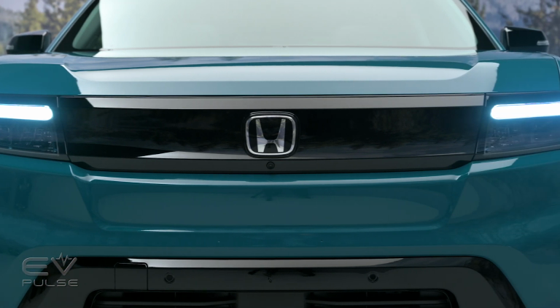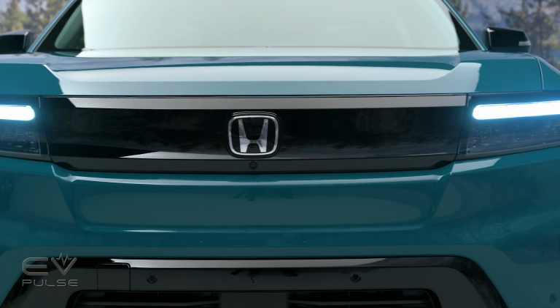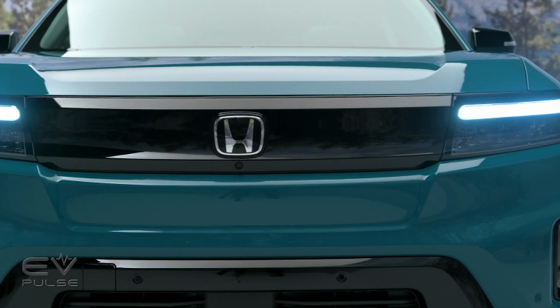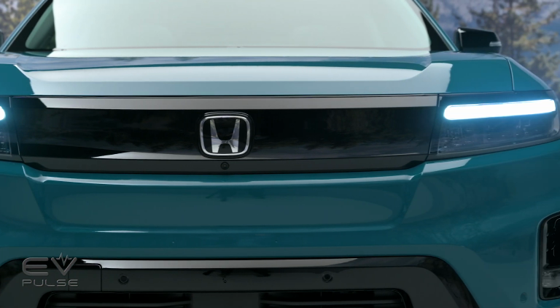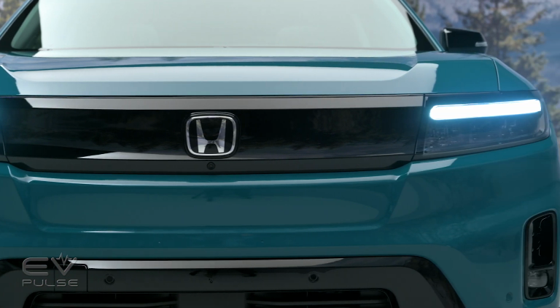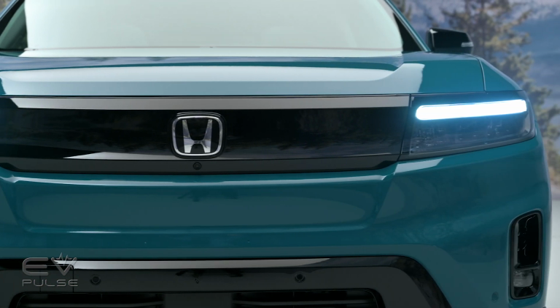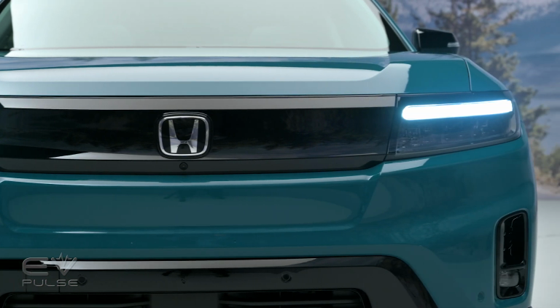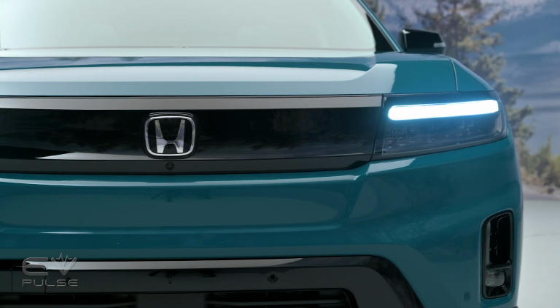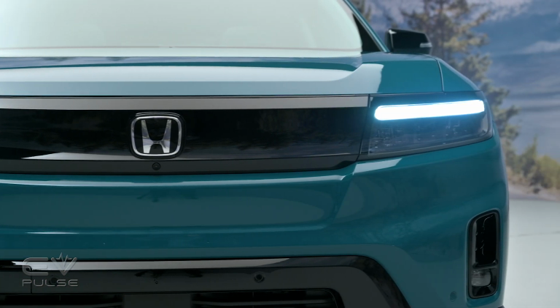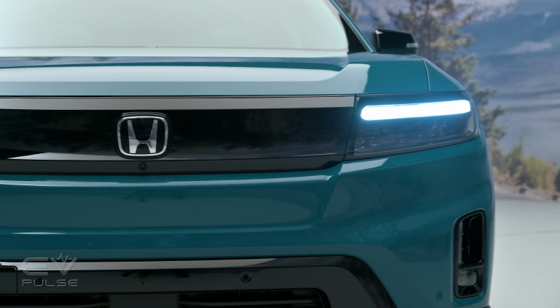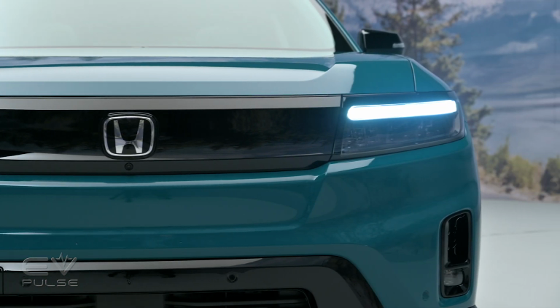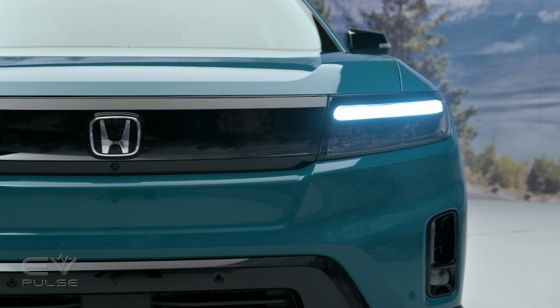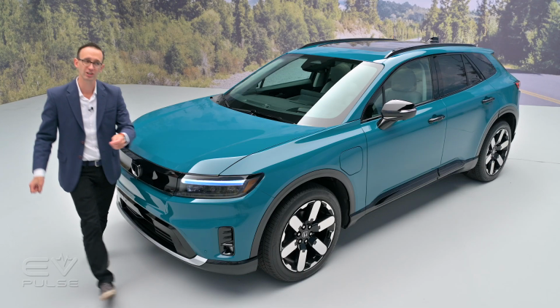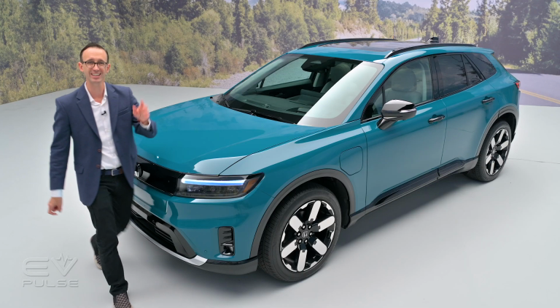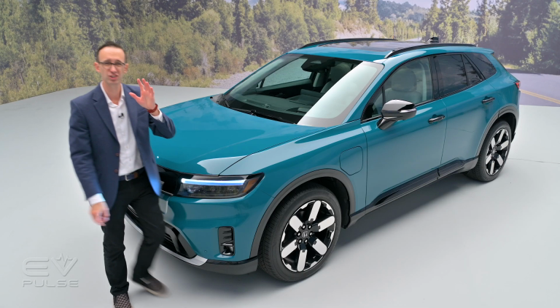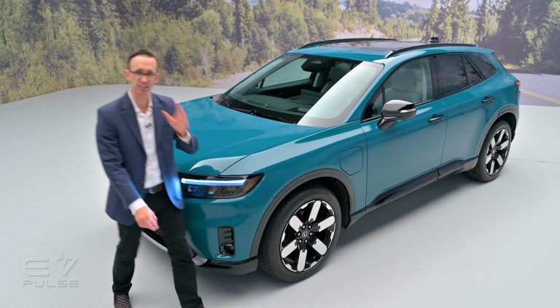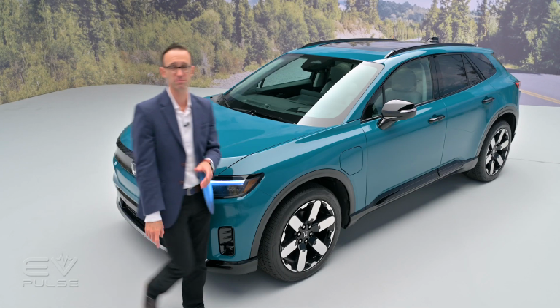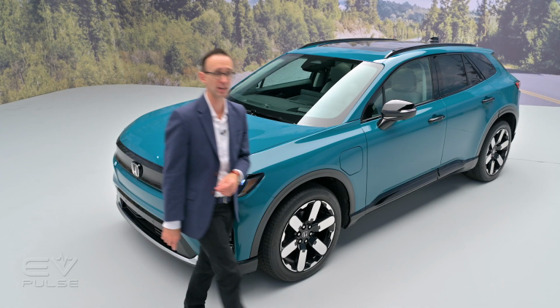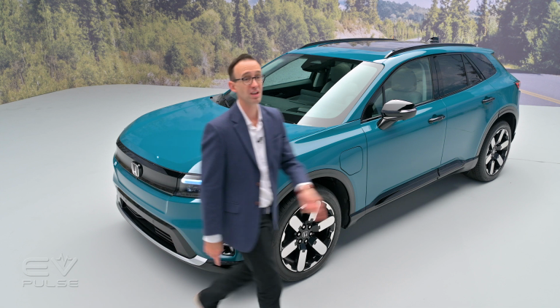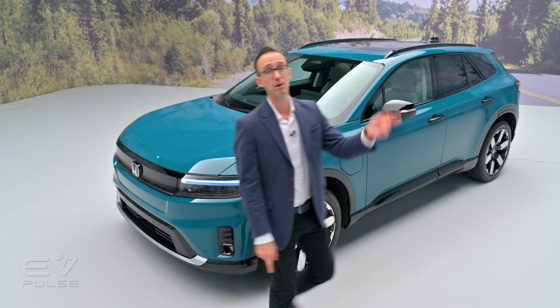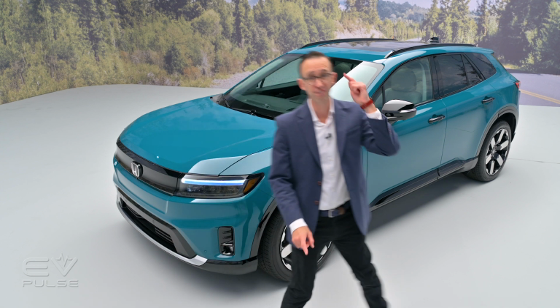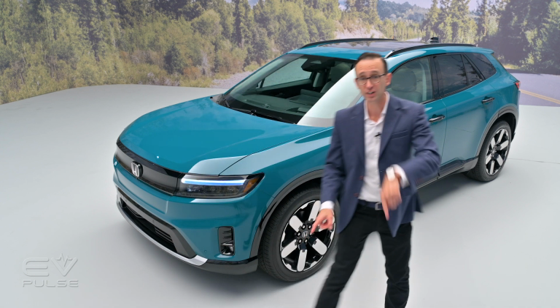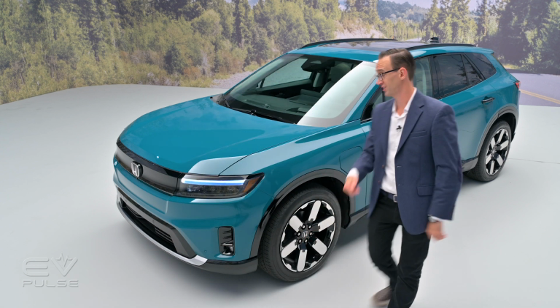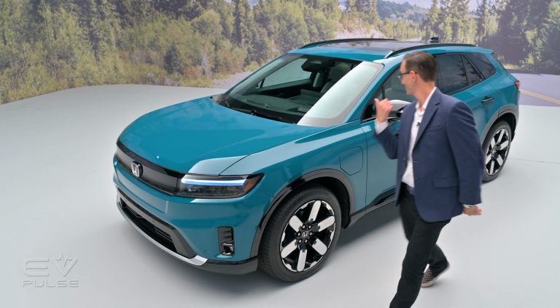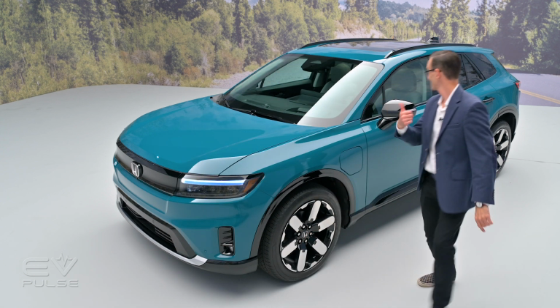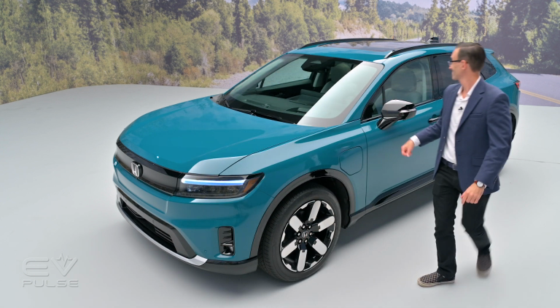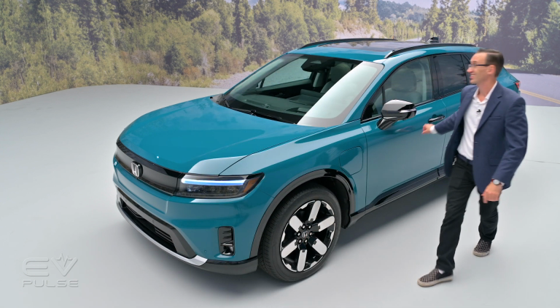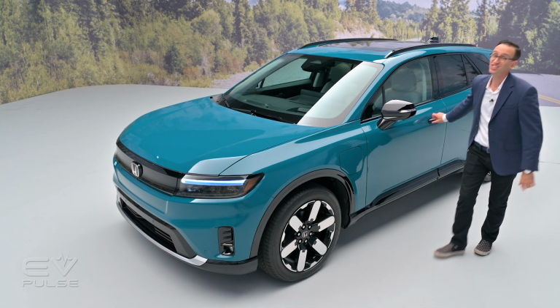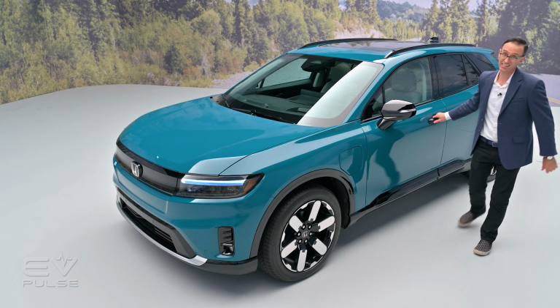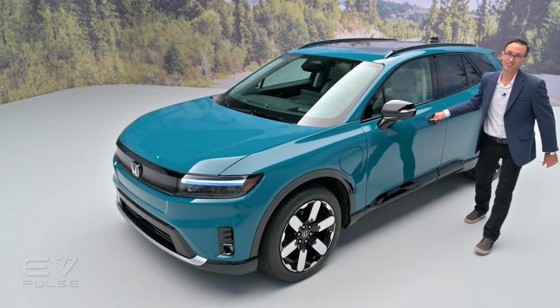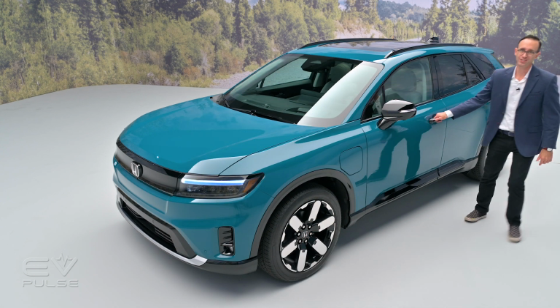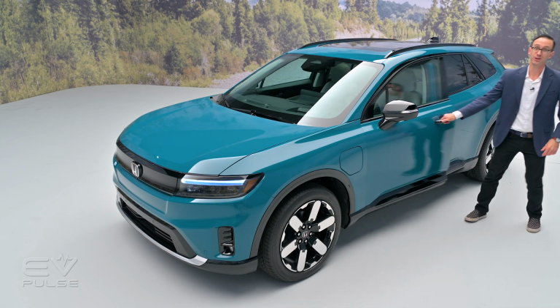We'll get to the all-important battery specs in just a minute, but first let's check out the interior.